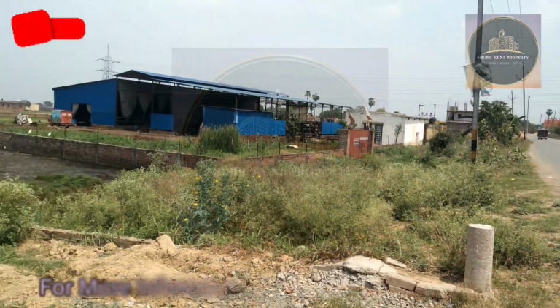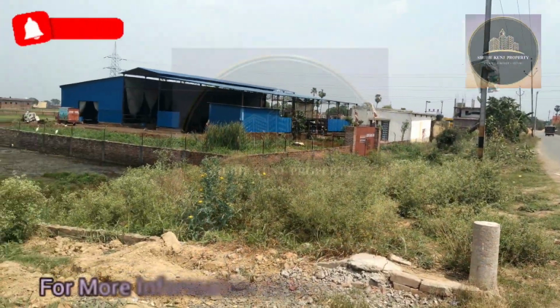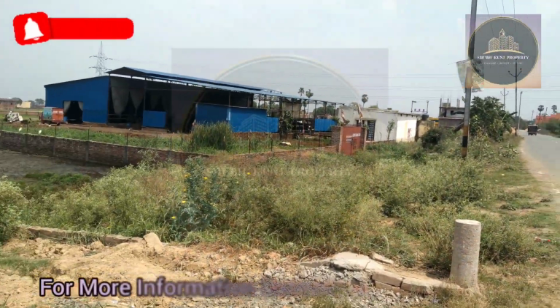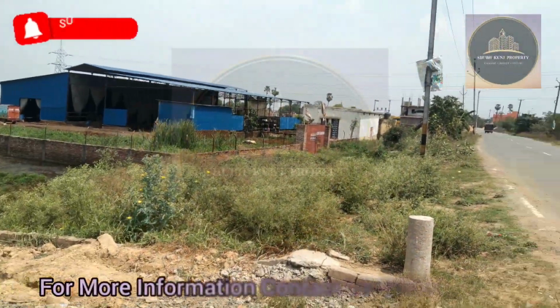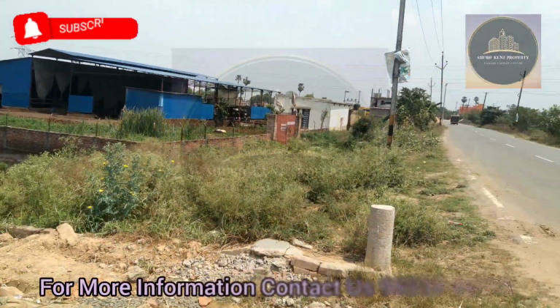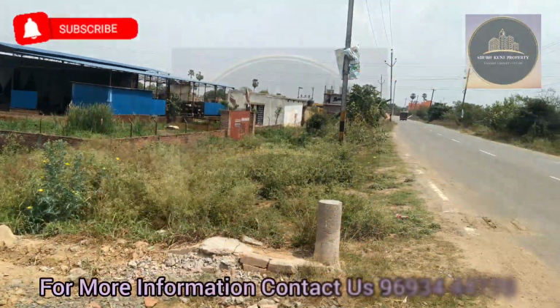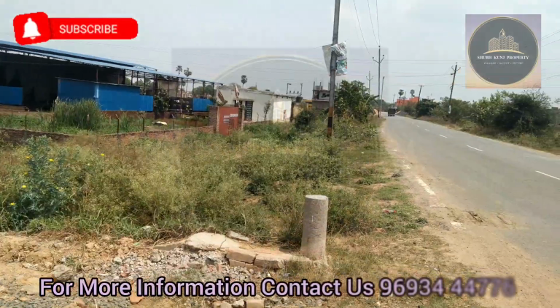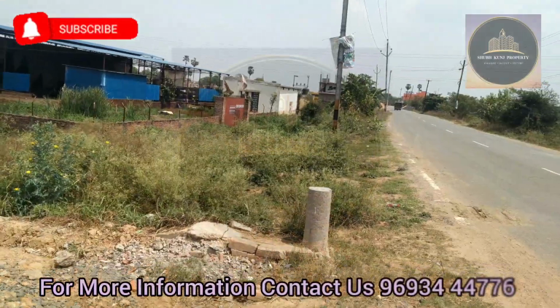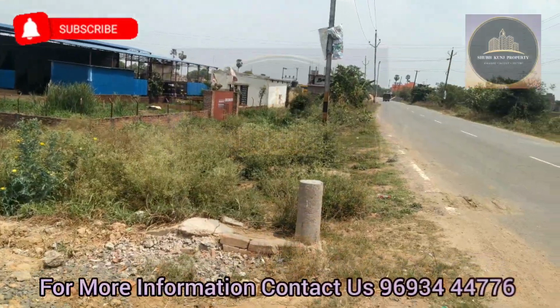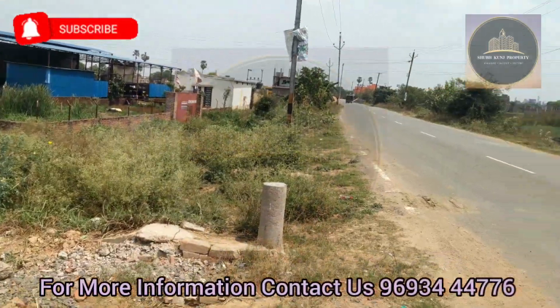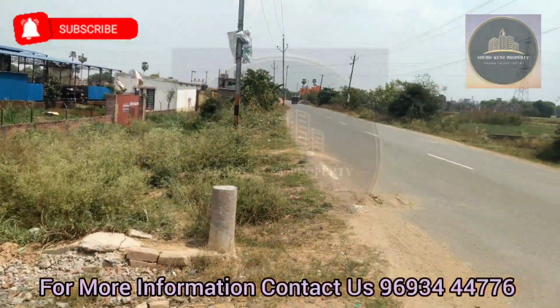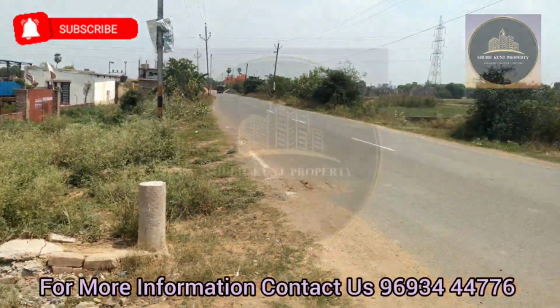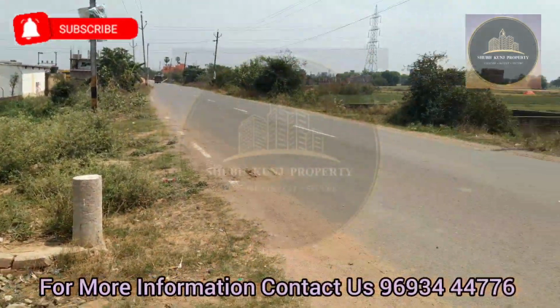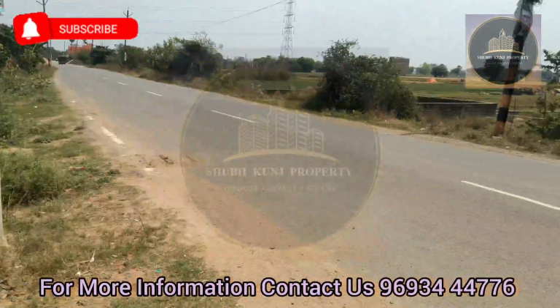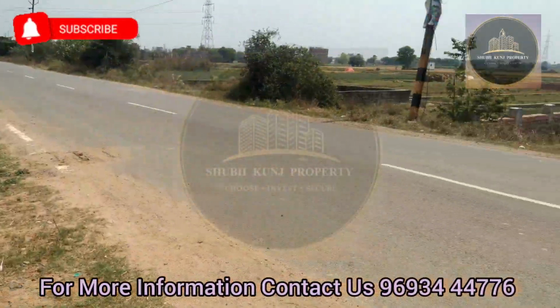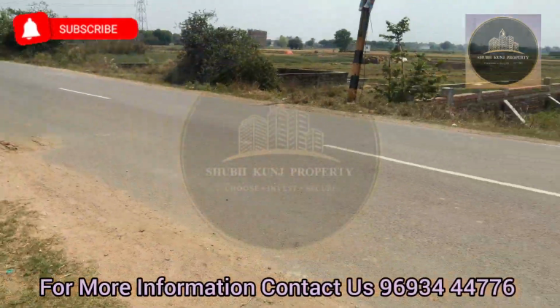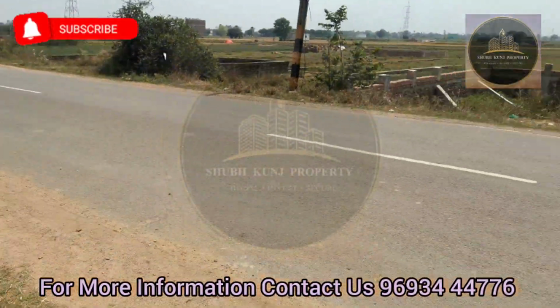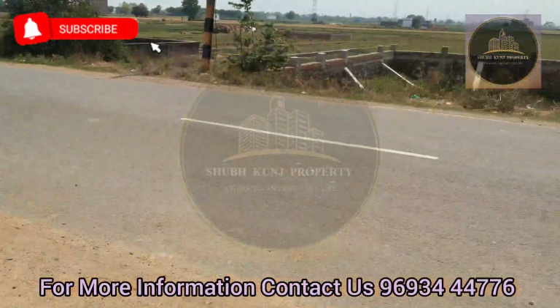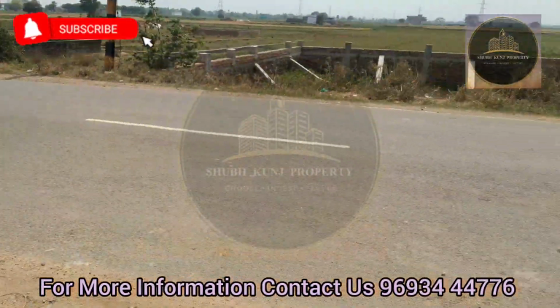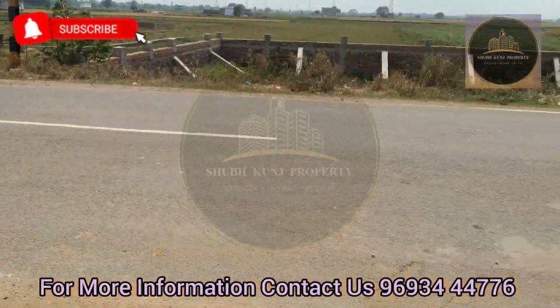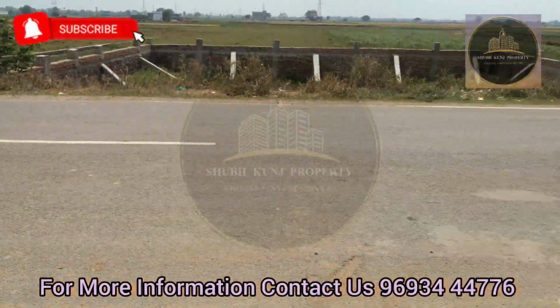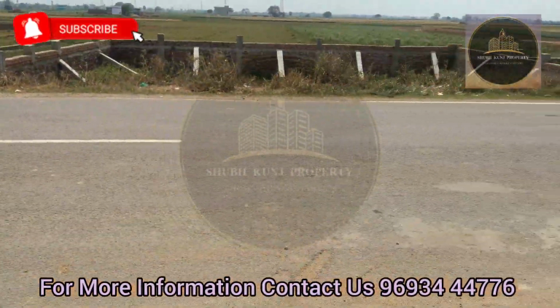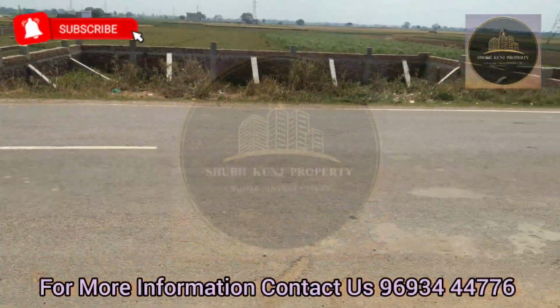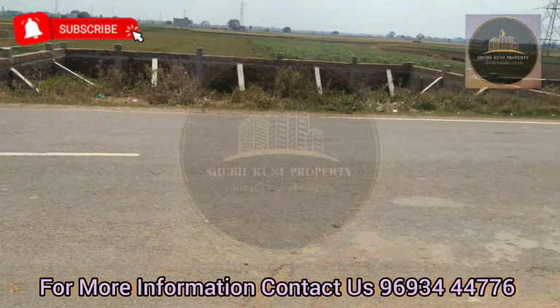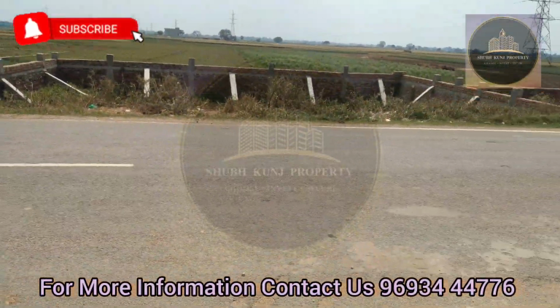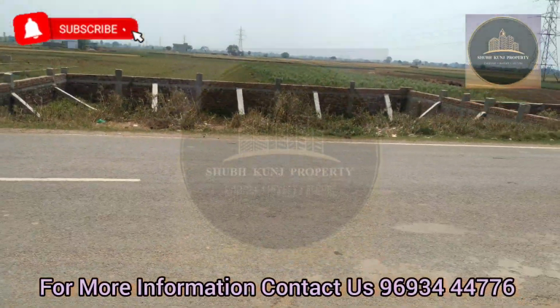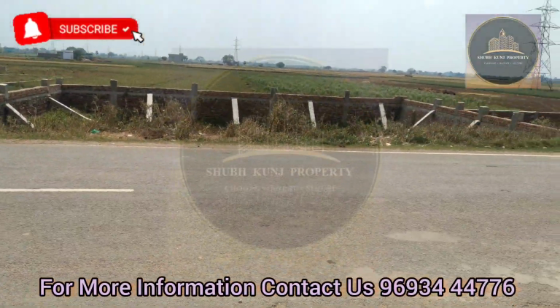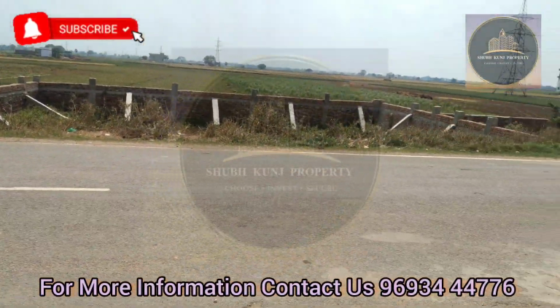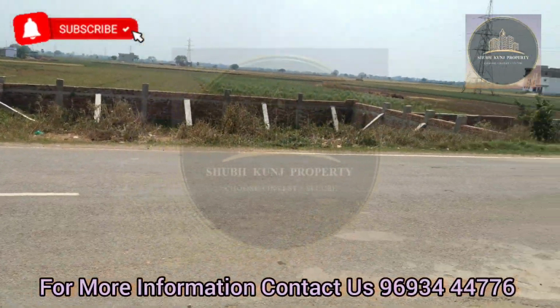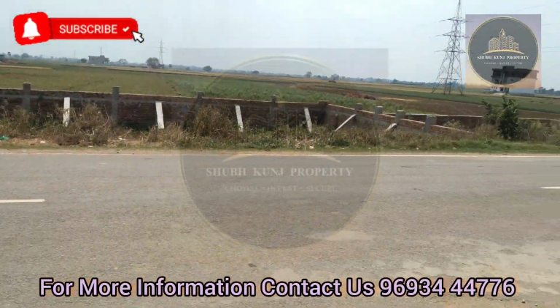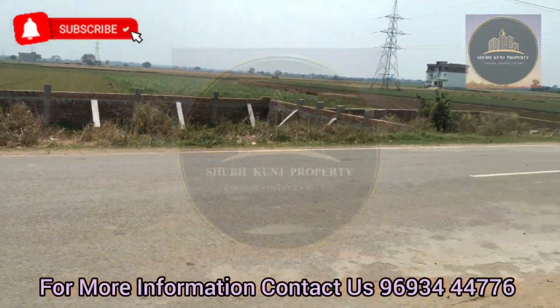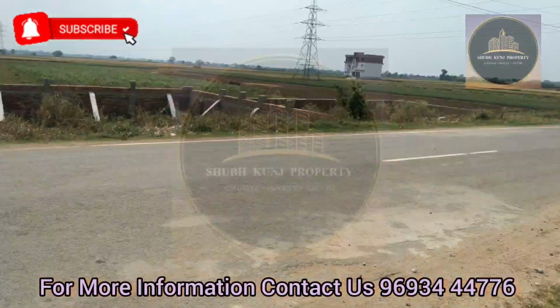So far I will tell you about this plot. Before this plot, on the right side, you can see a commercial road.